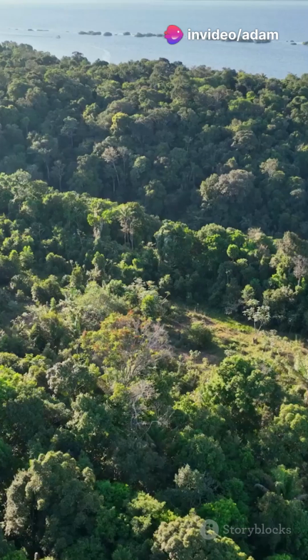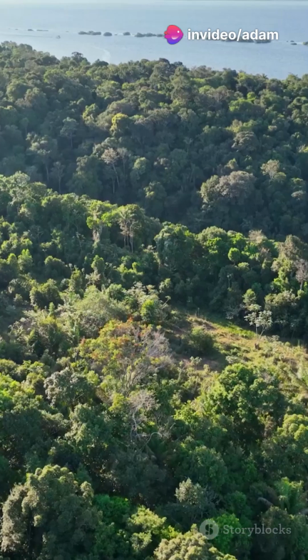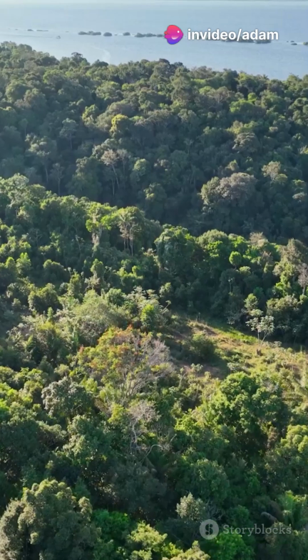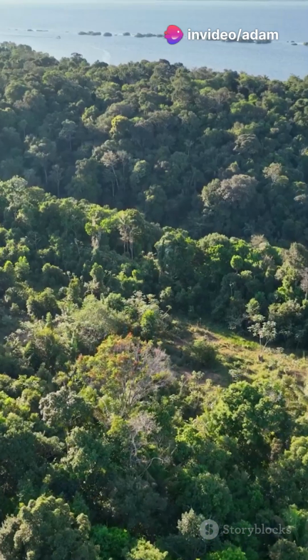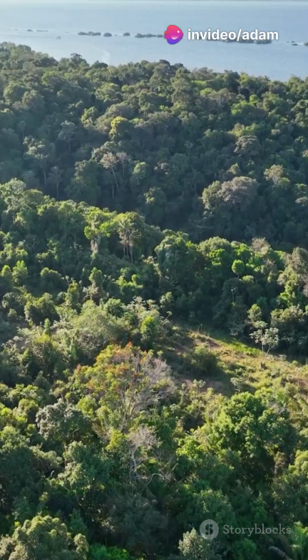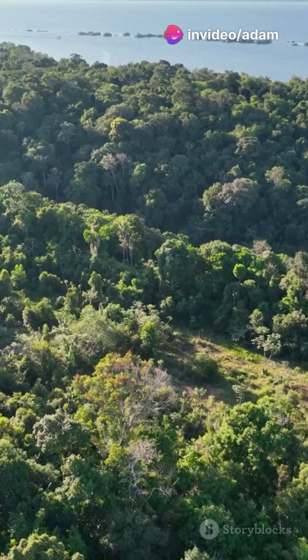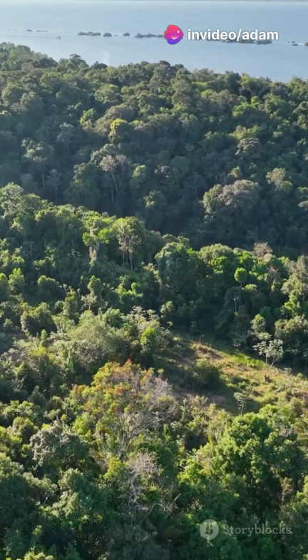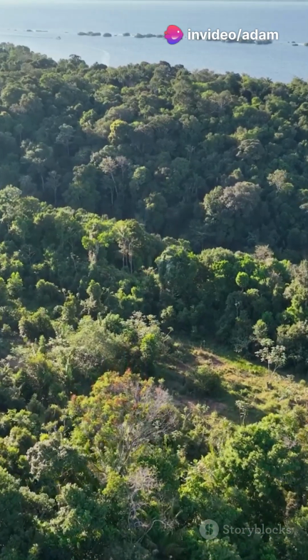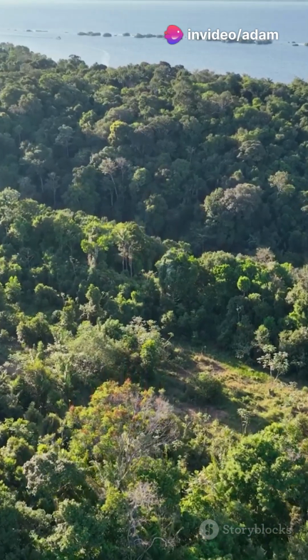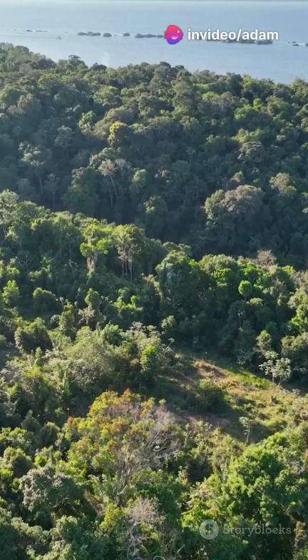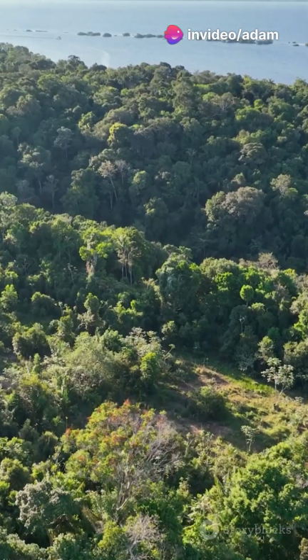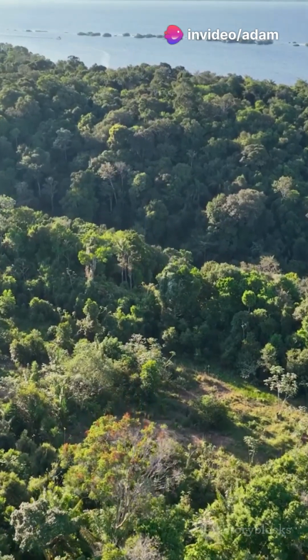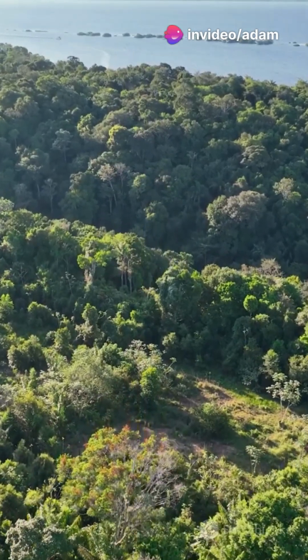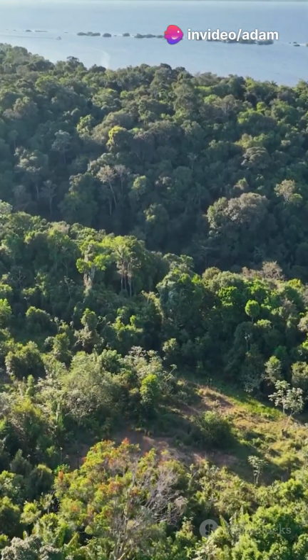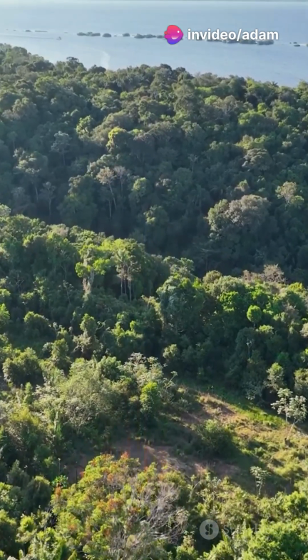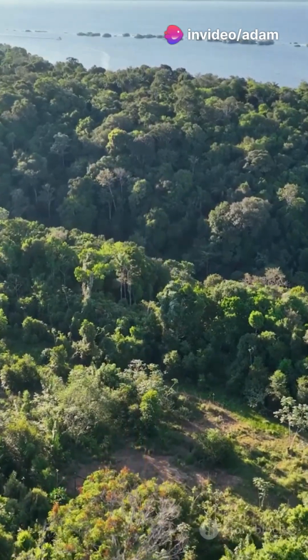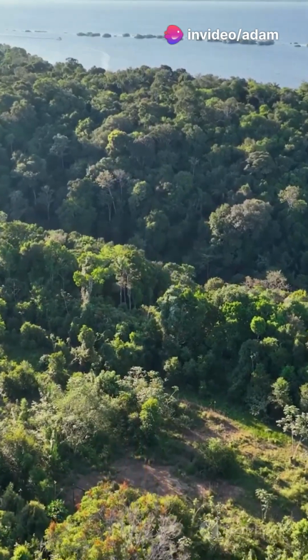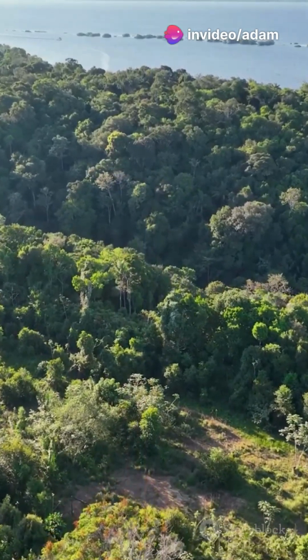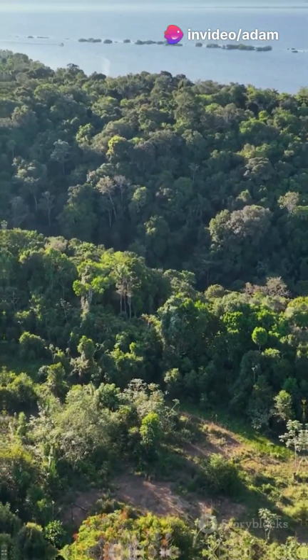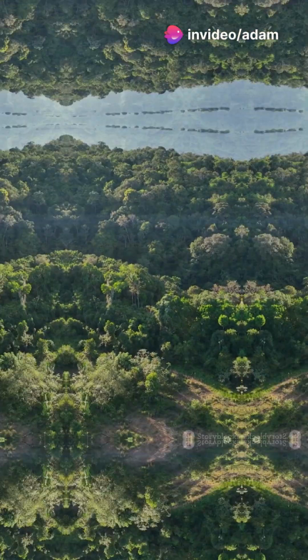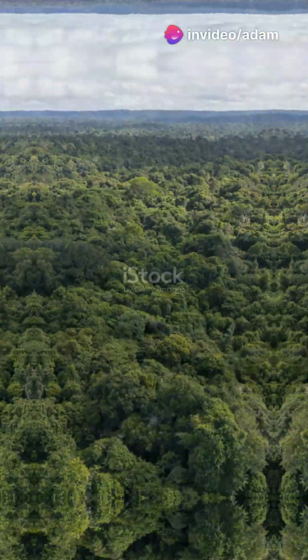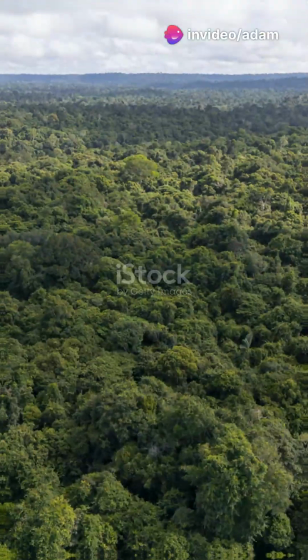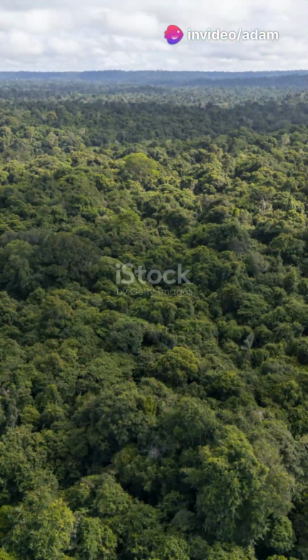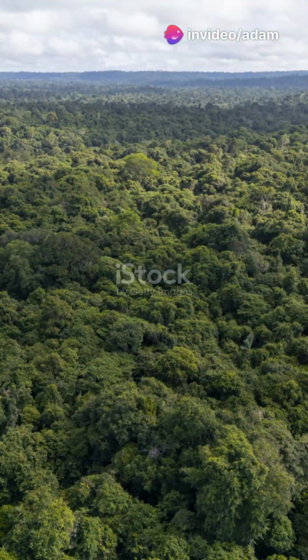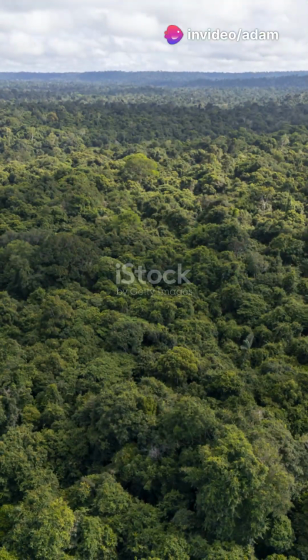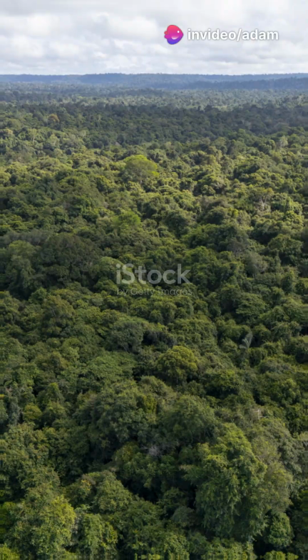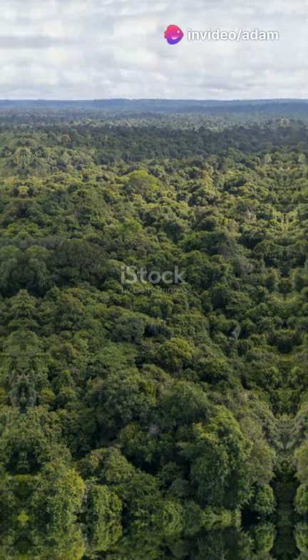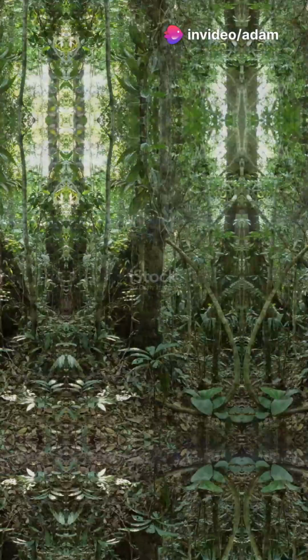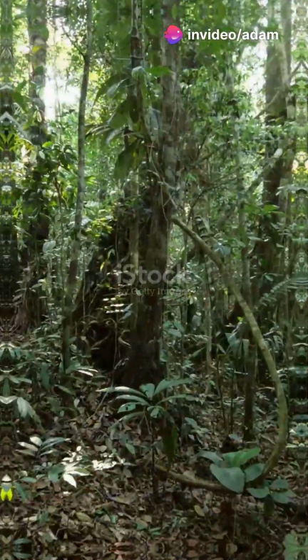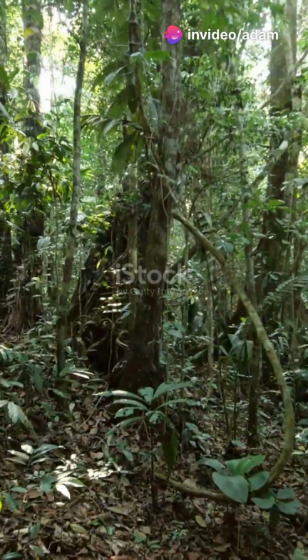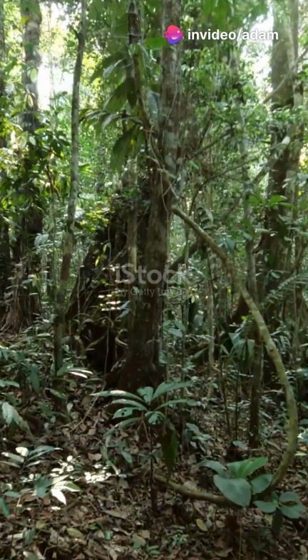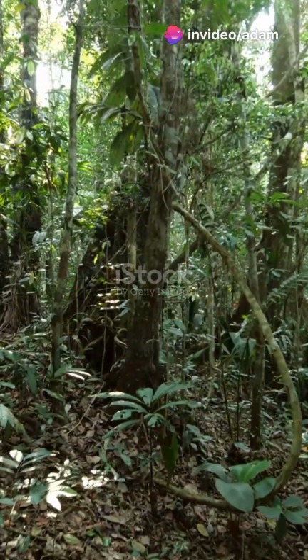Imagine a forest so powerful it makes its own weather. Welcome to the Amazon. Here's how it works.